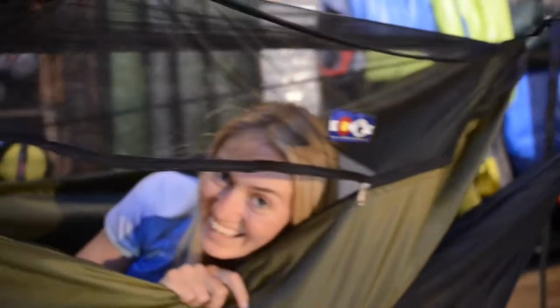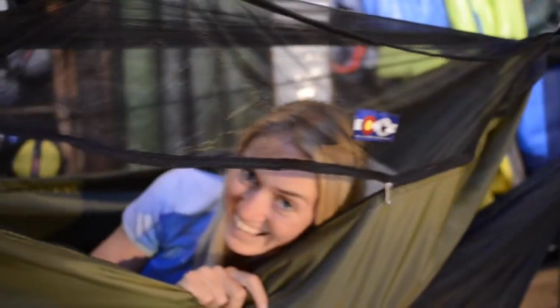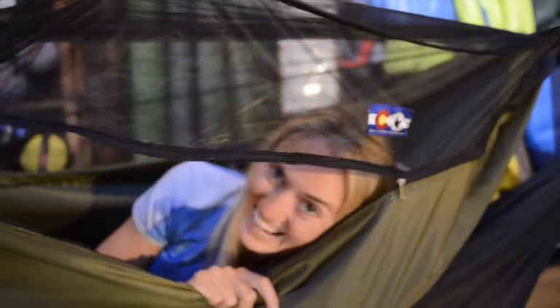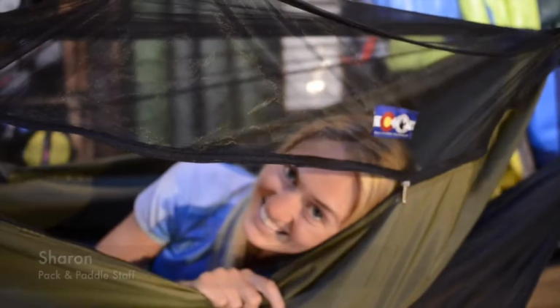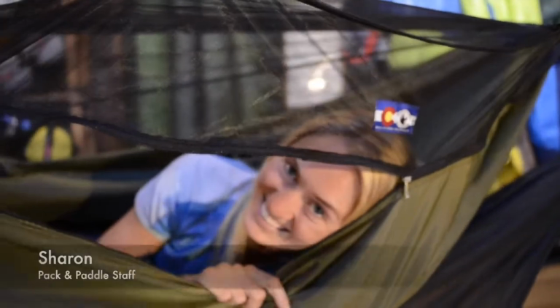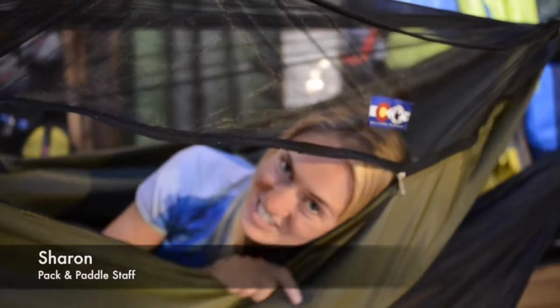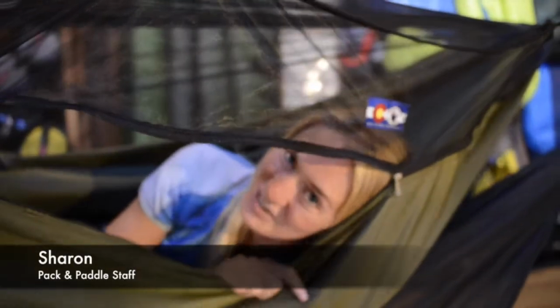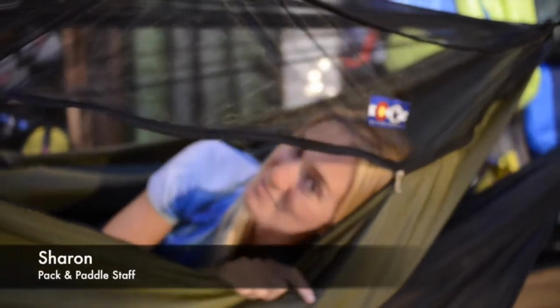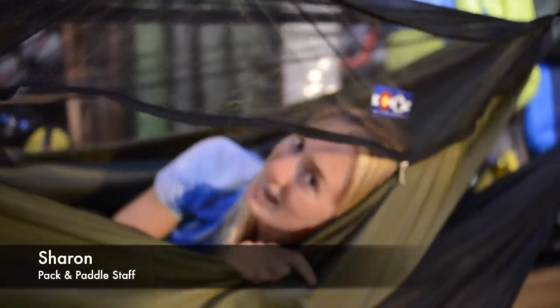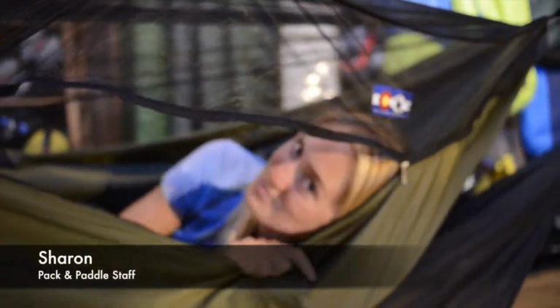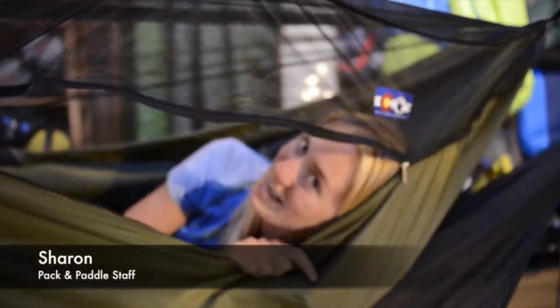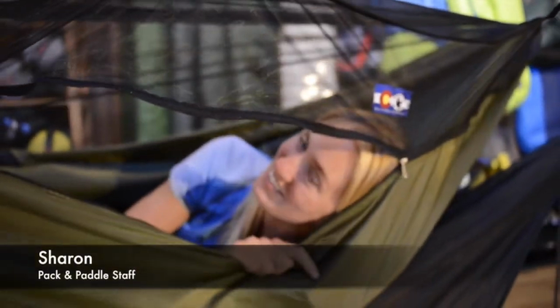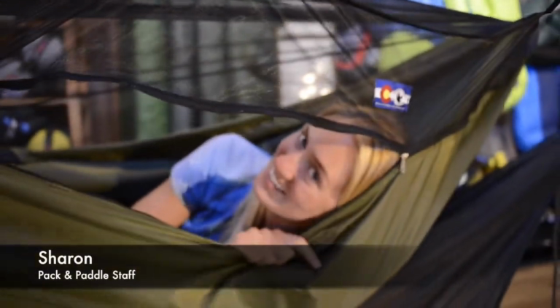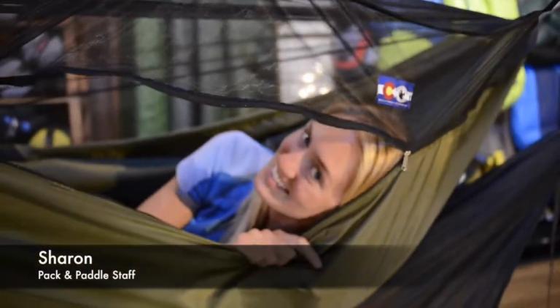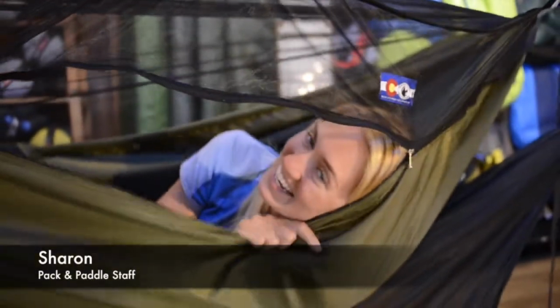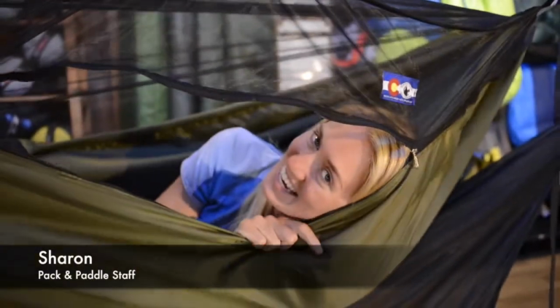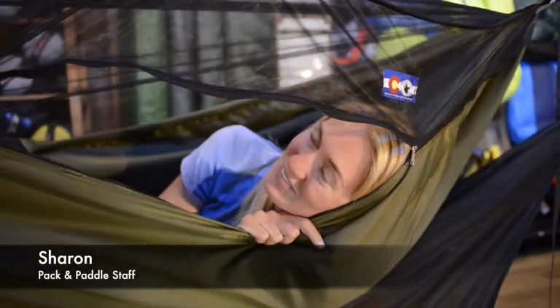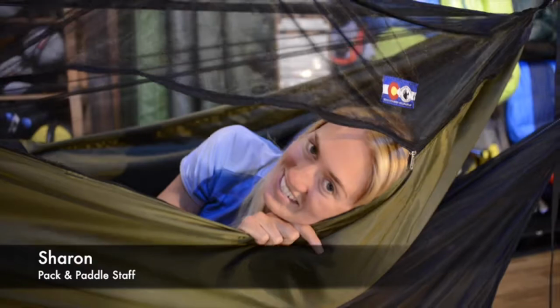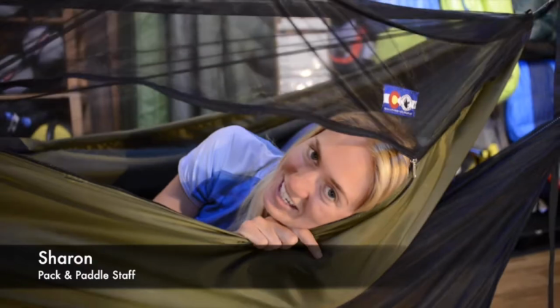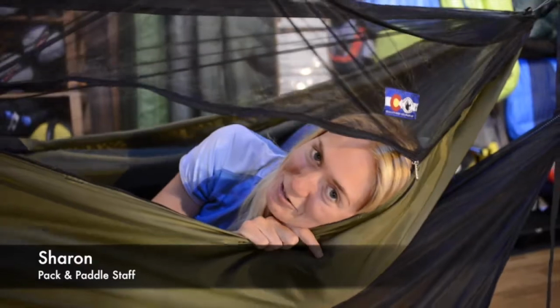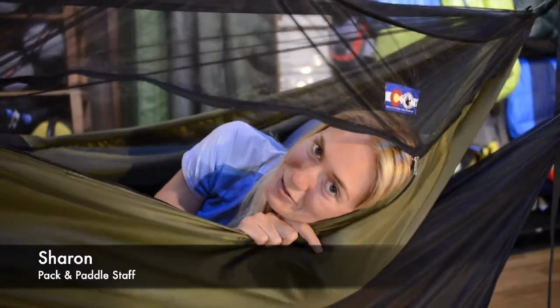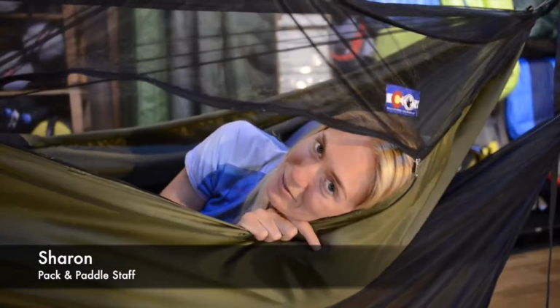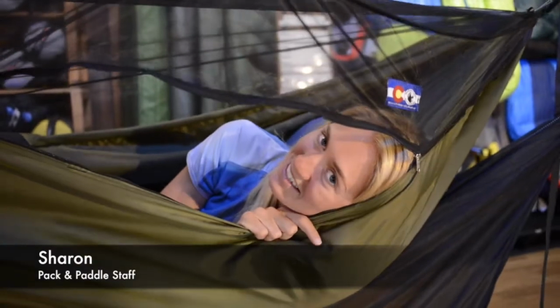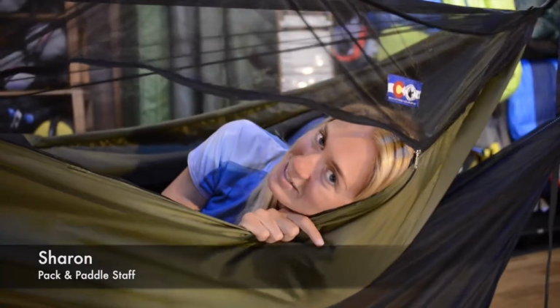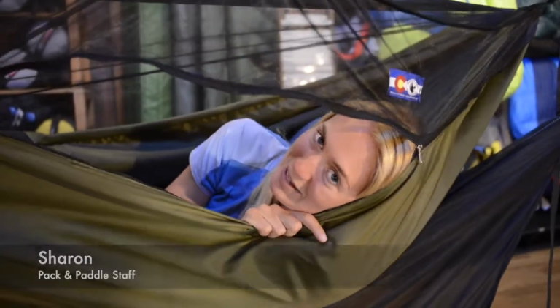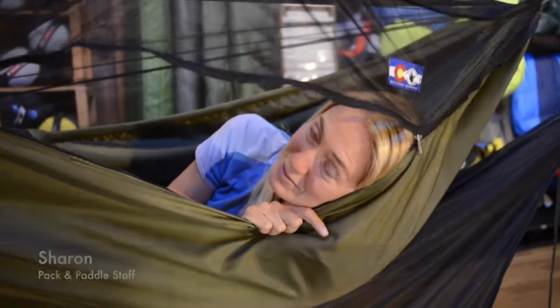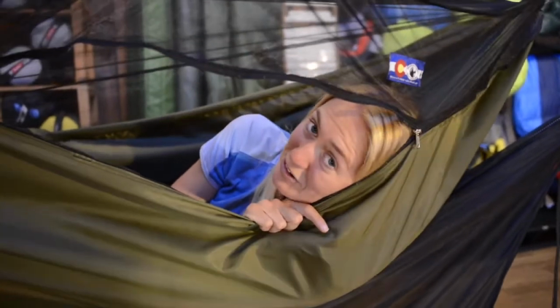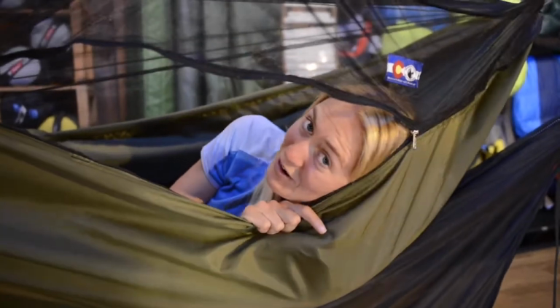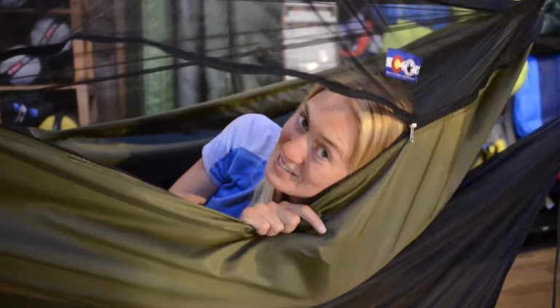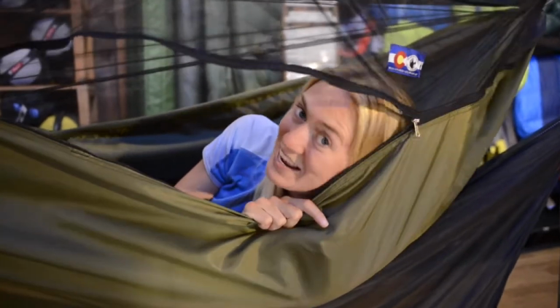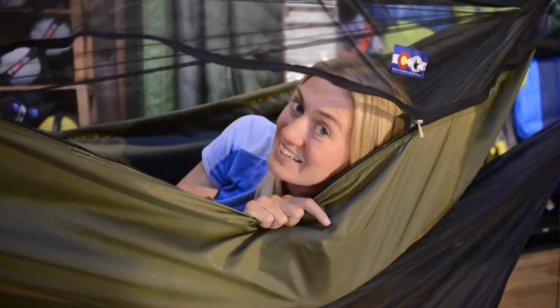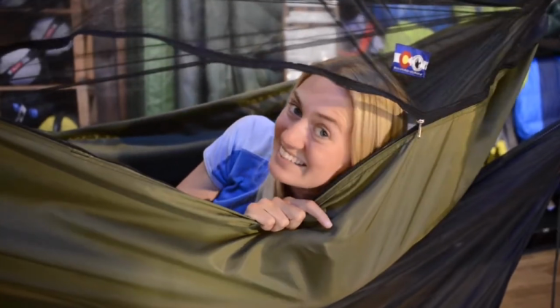Hey guys, Sharon at Pack and Paddle here. Today I'm going to tell you a few things about some of our awesome hammocks.